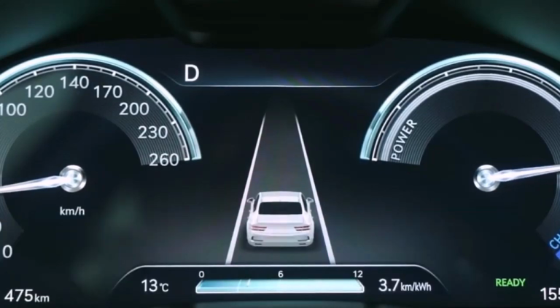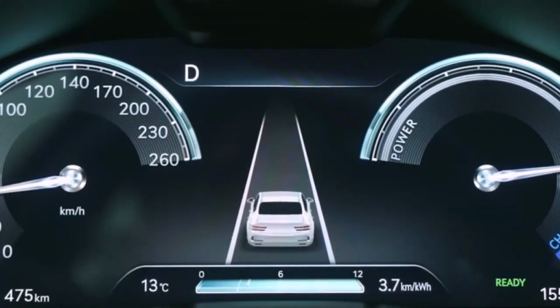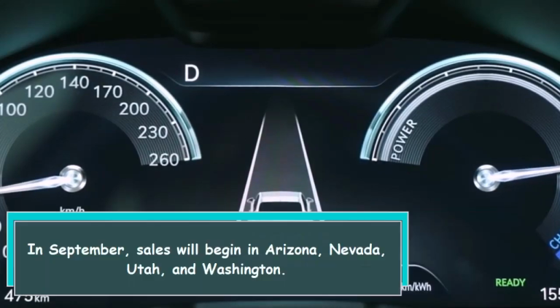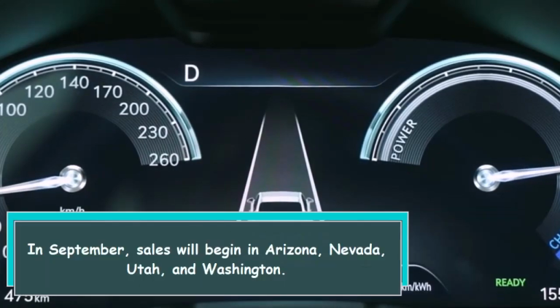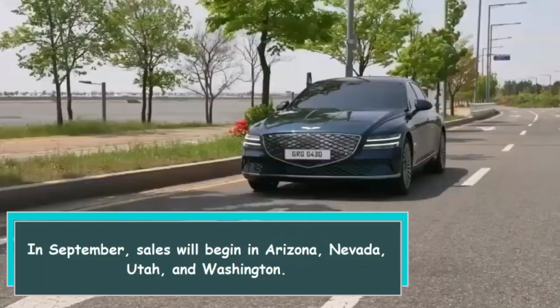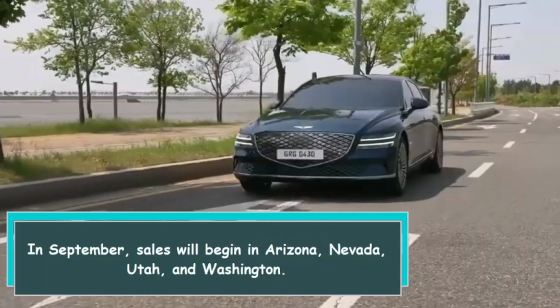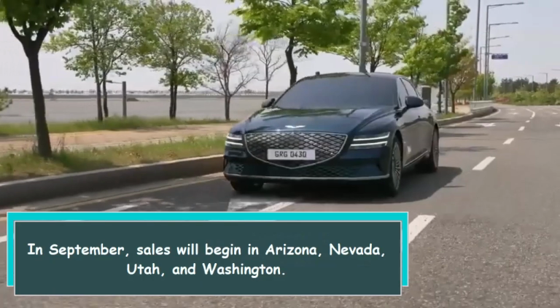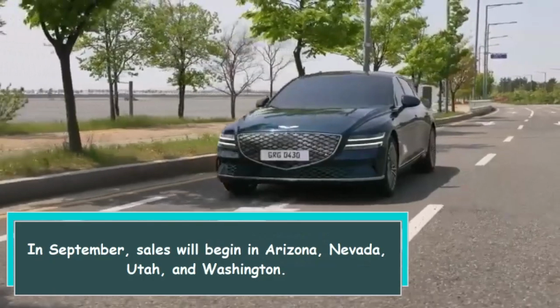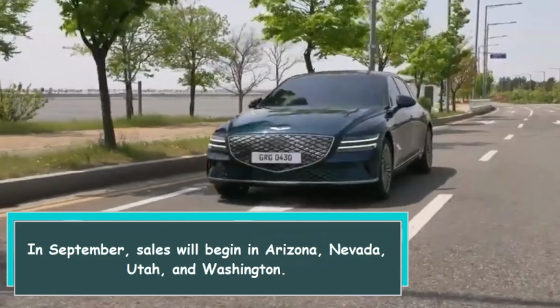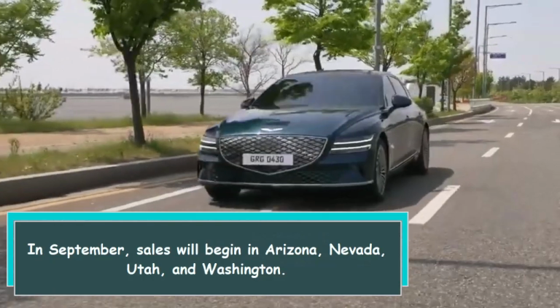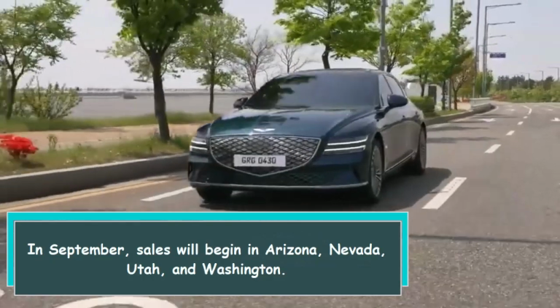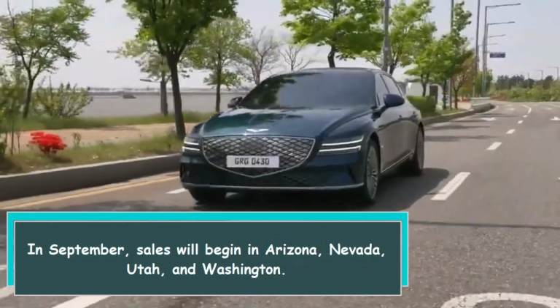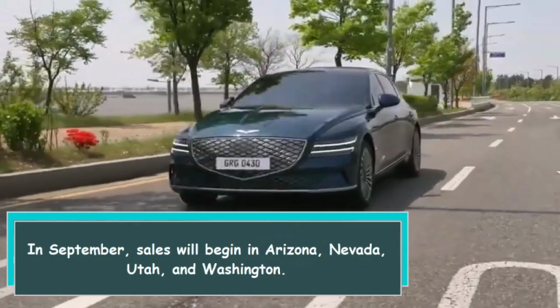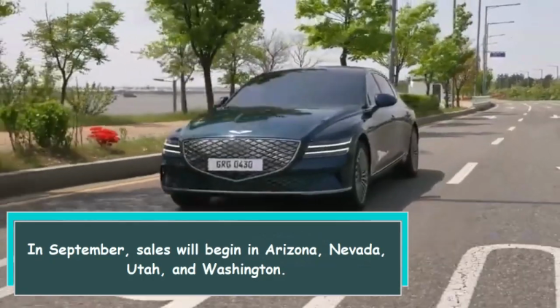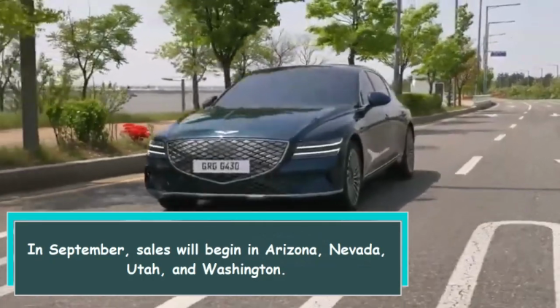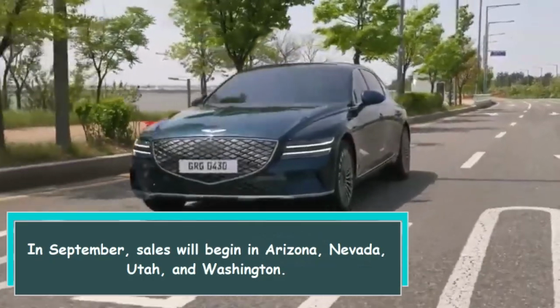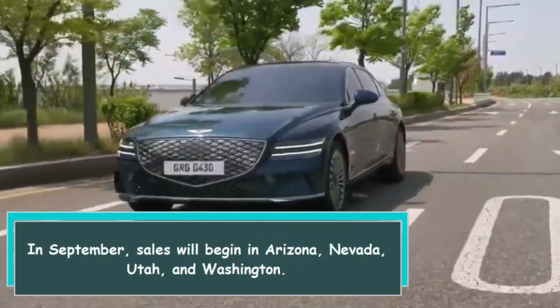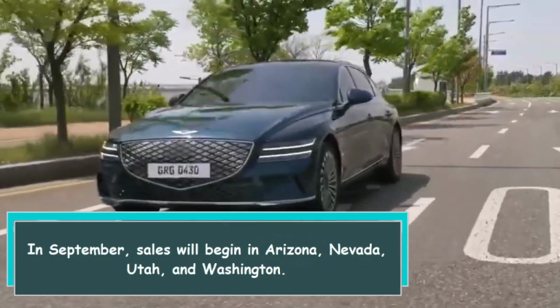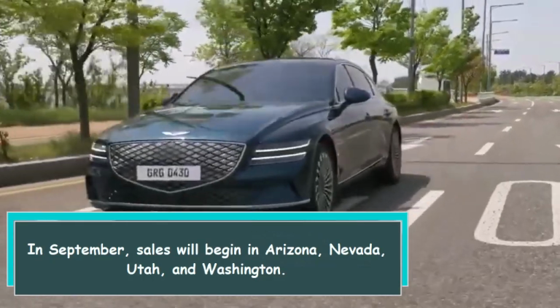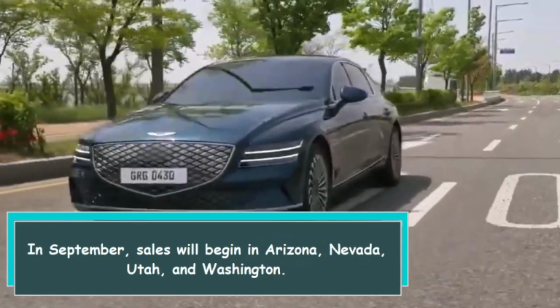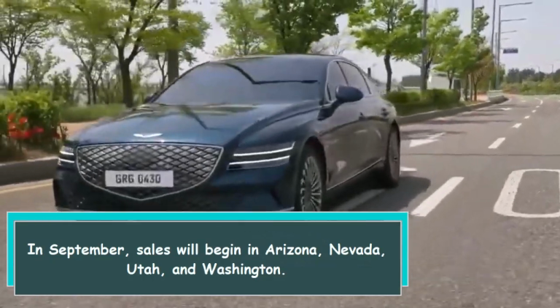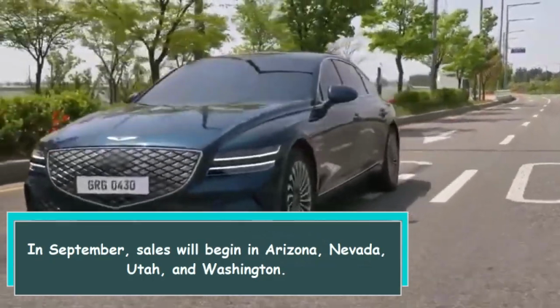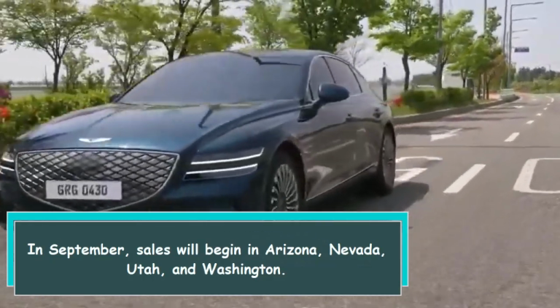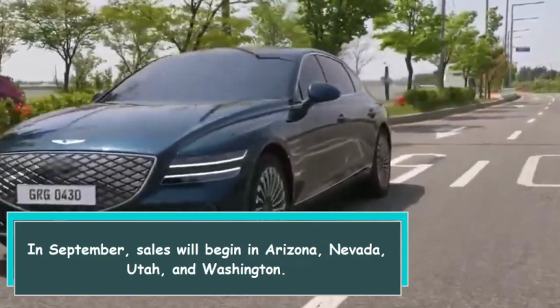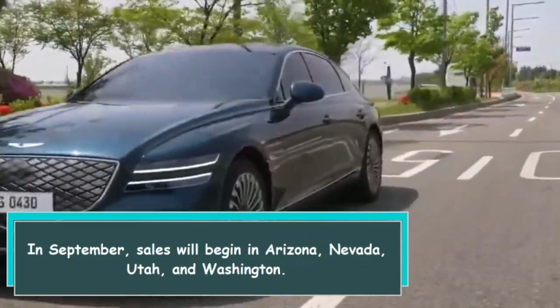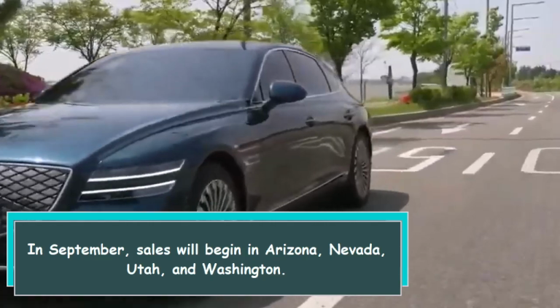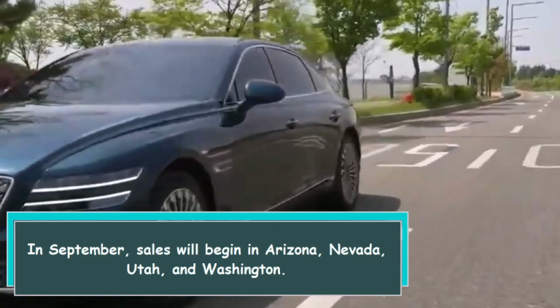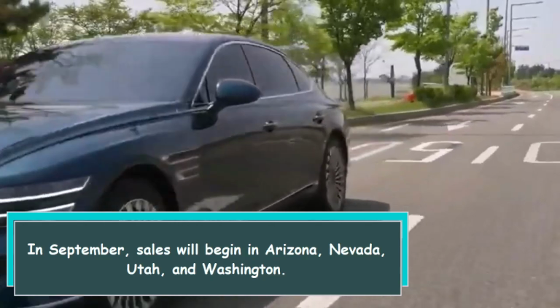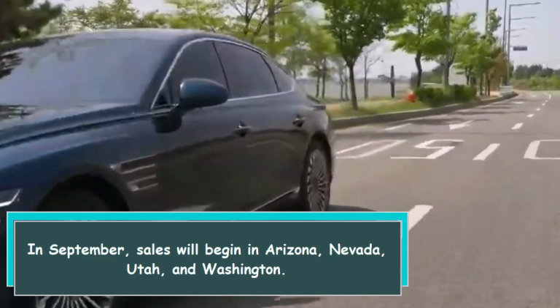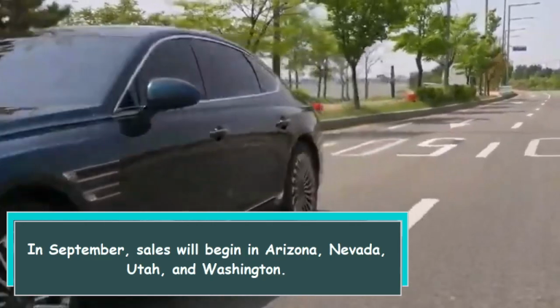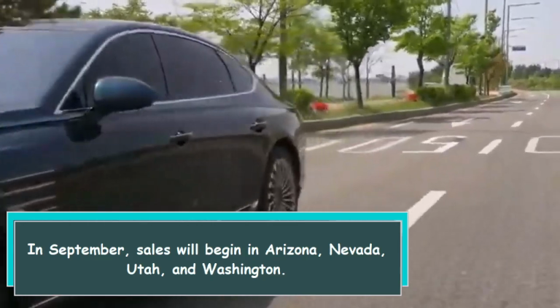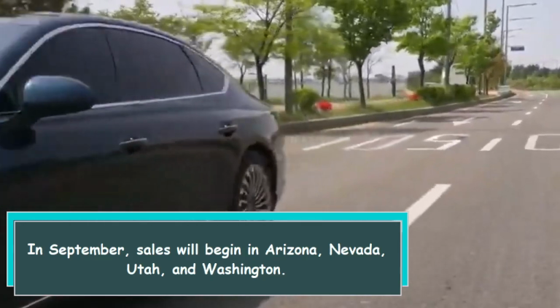In September, sales will begin in Arizona, Nevada, Utah, and Washington.